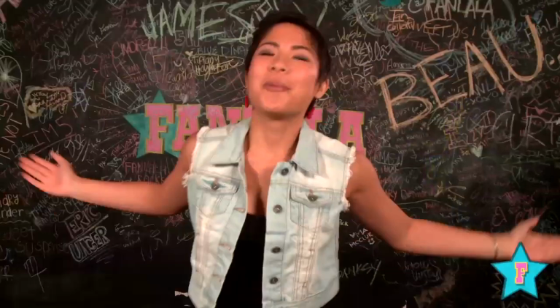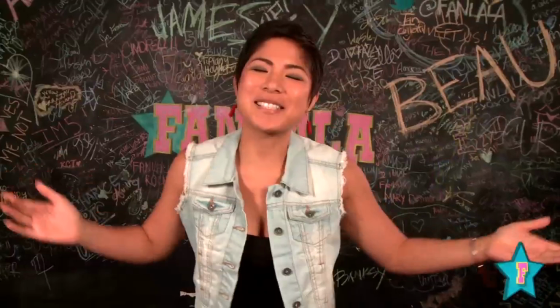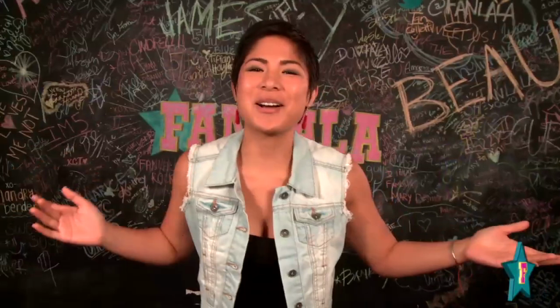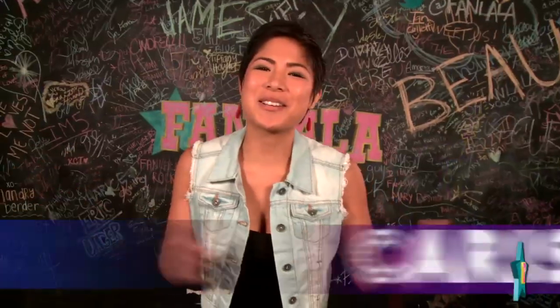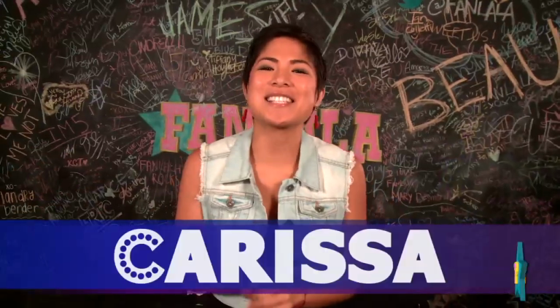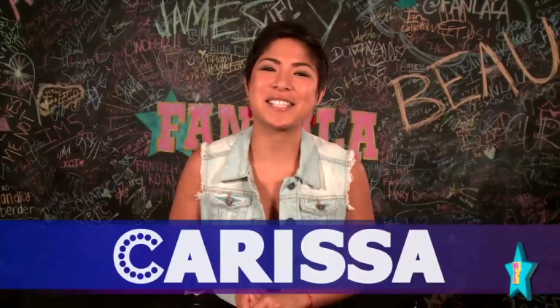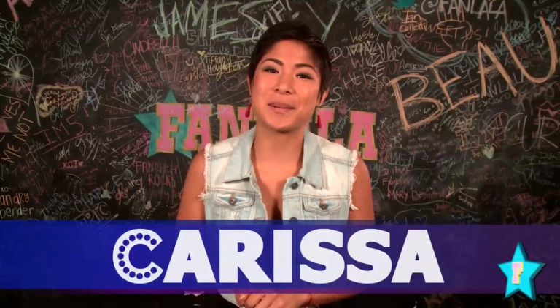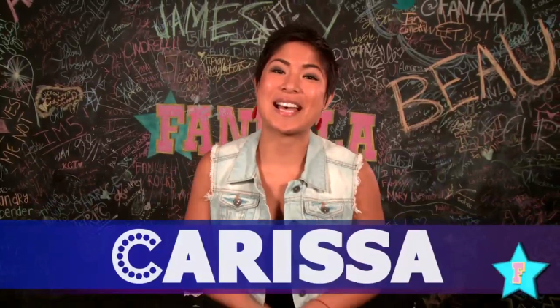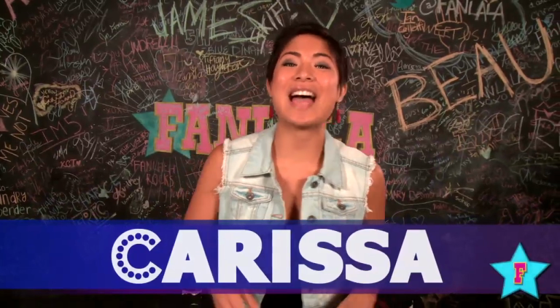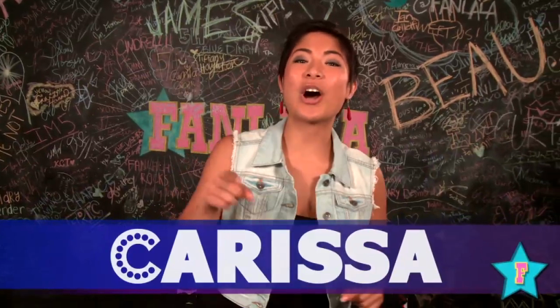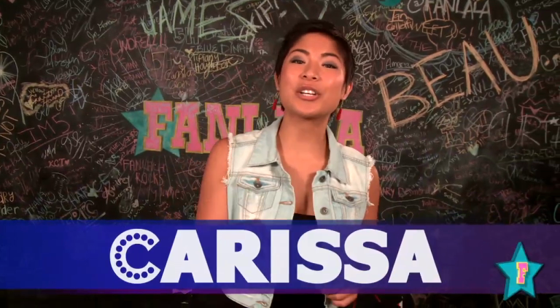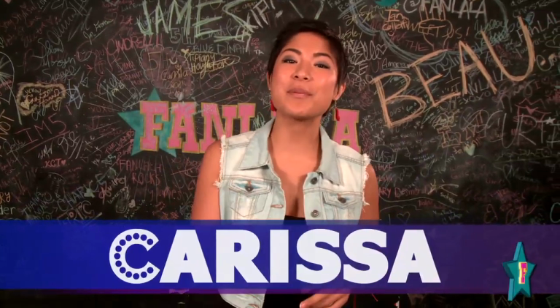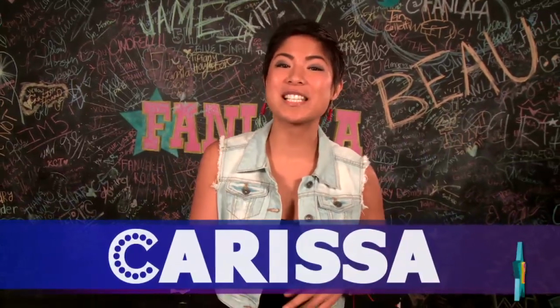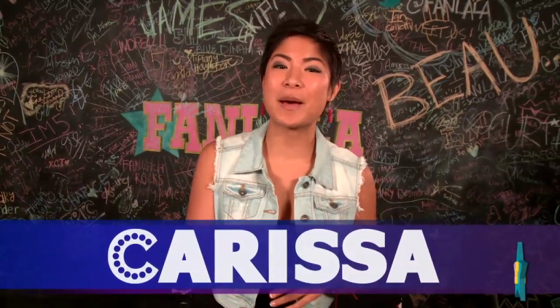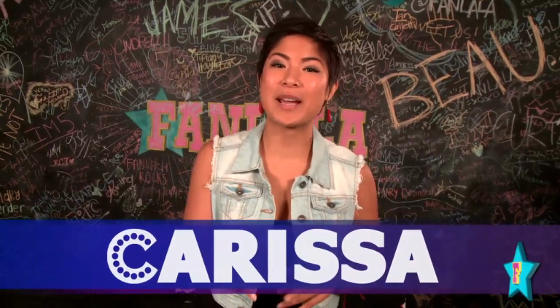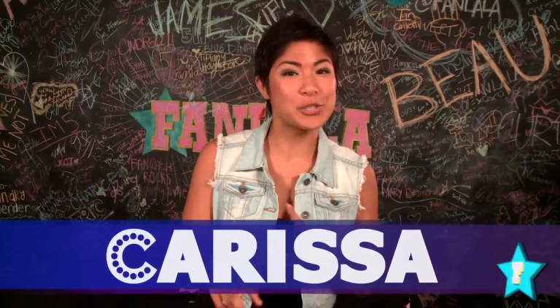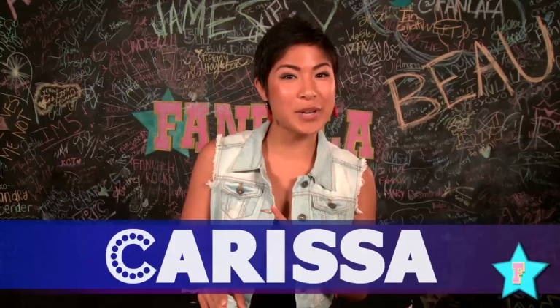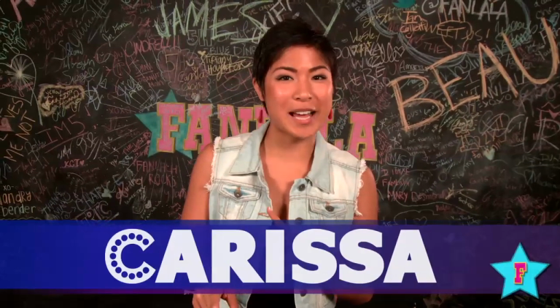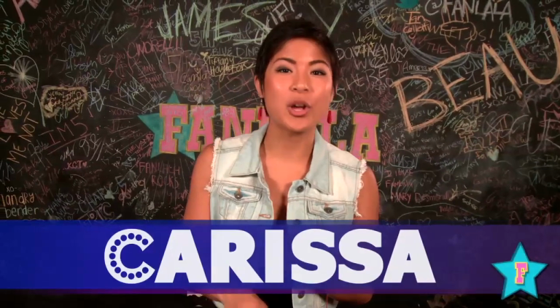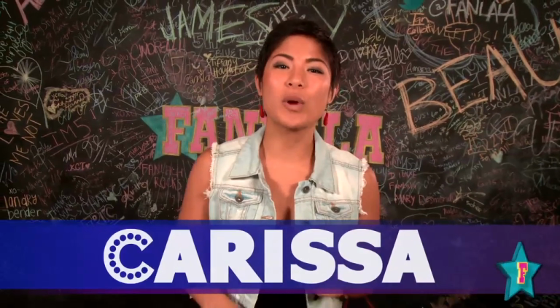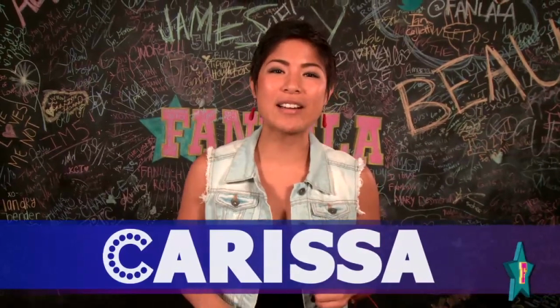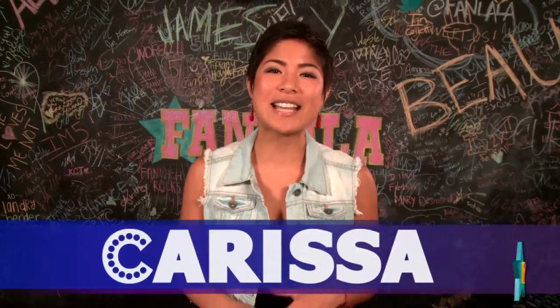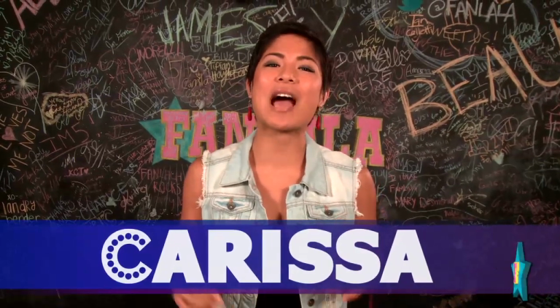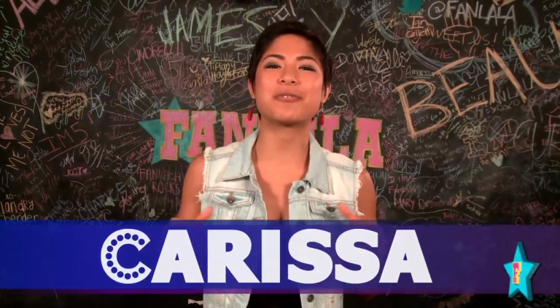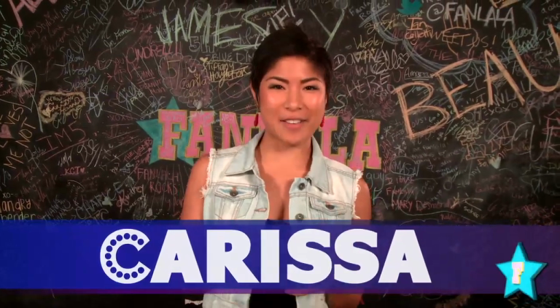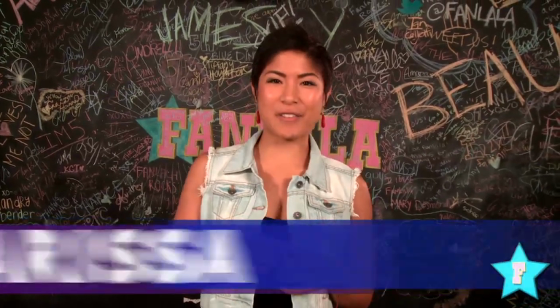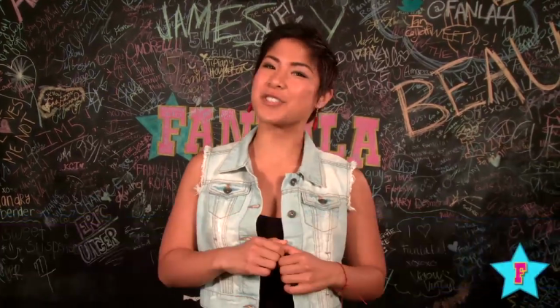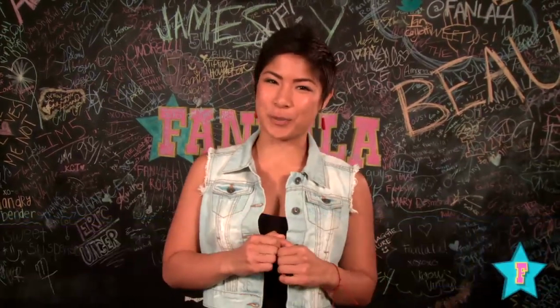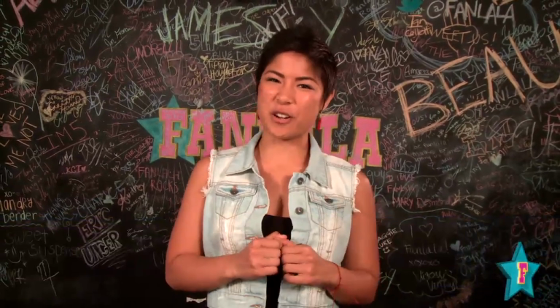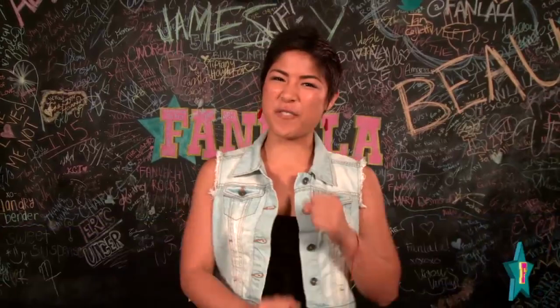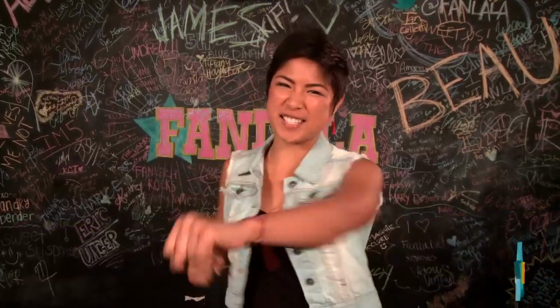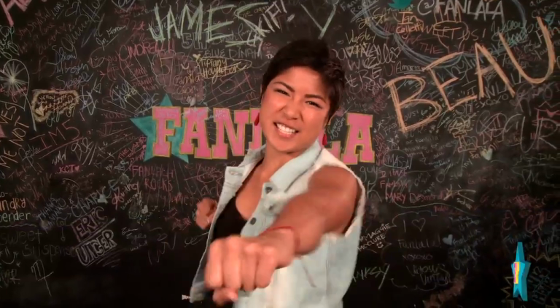What's going on, you guys? It's Carissa, and in honor of The Amazing Spider-Man 2 coming out, we're counting down our five favorite superhero fight scenes.